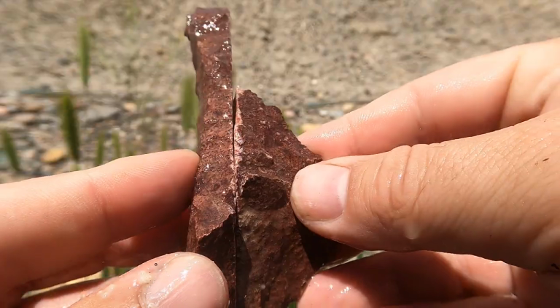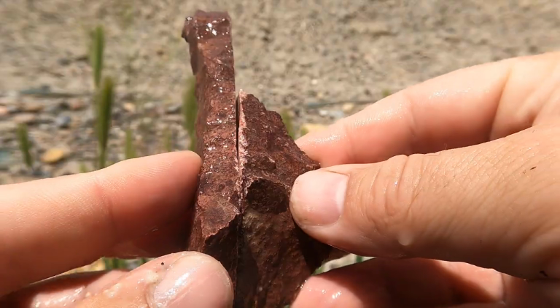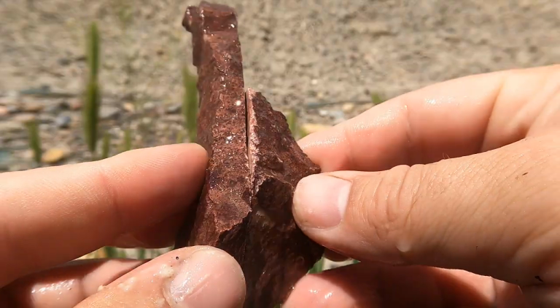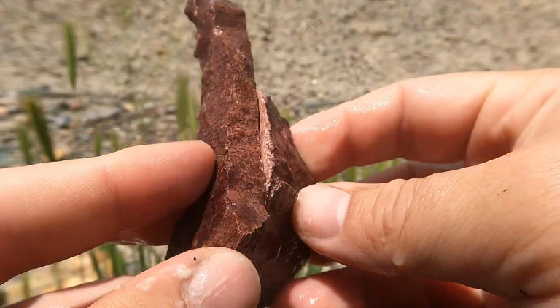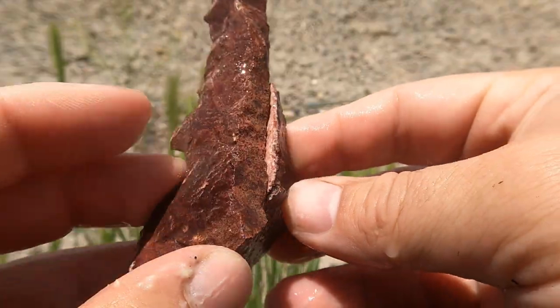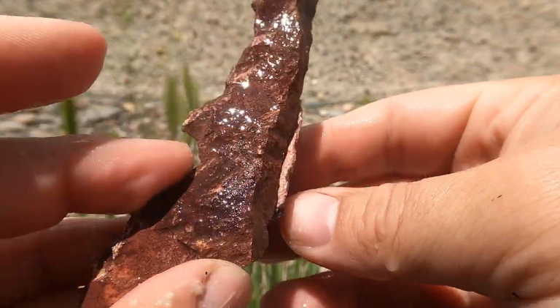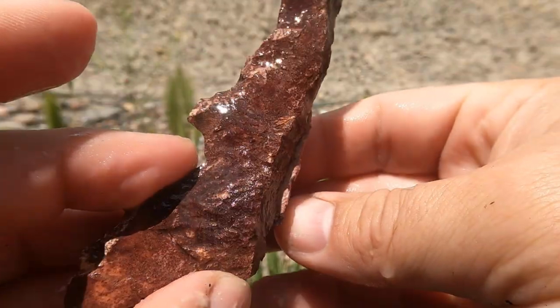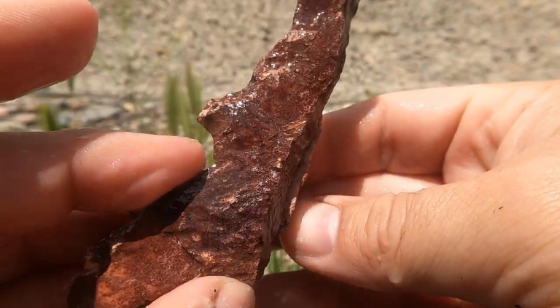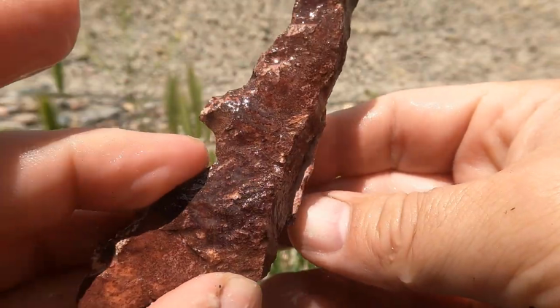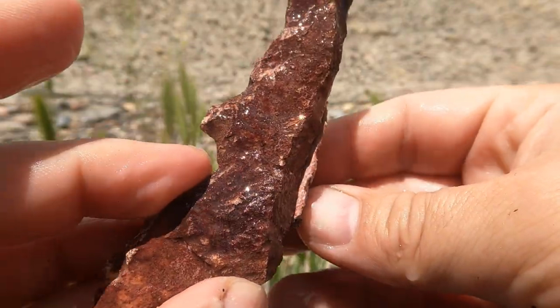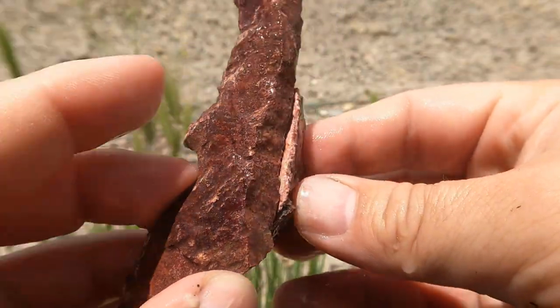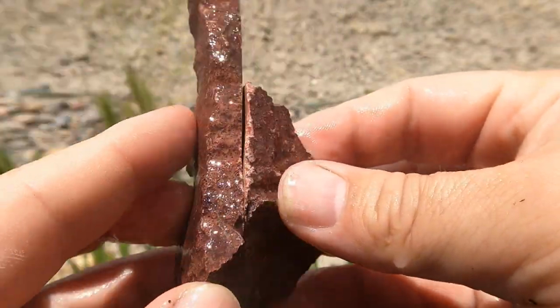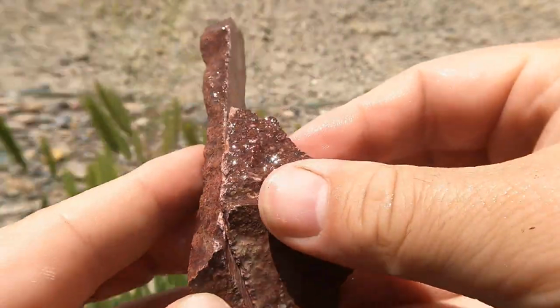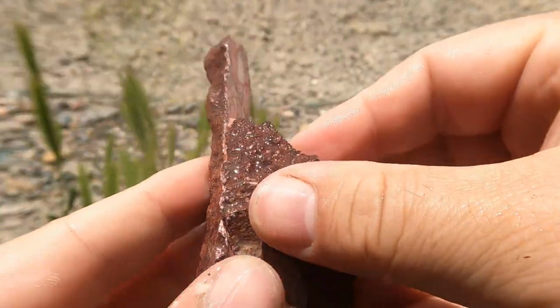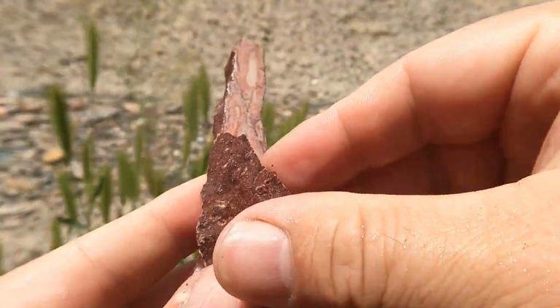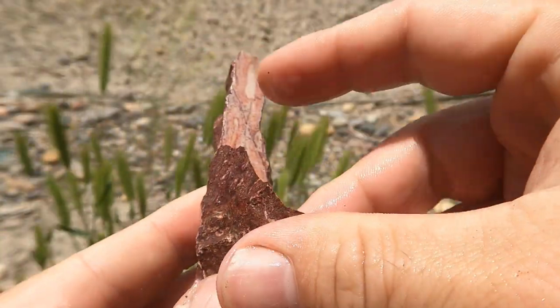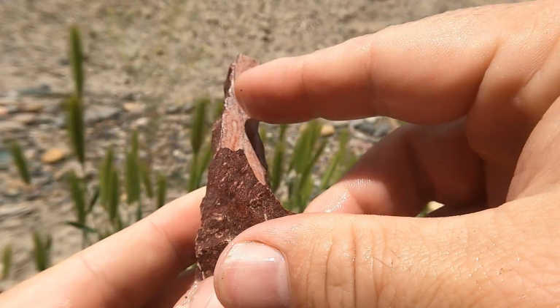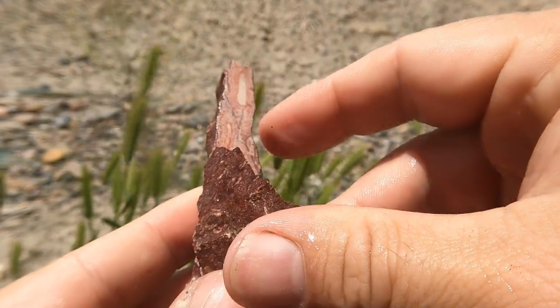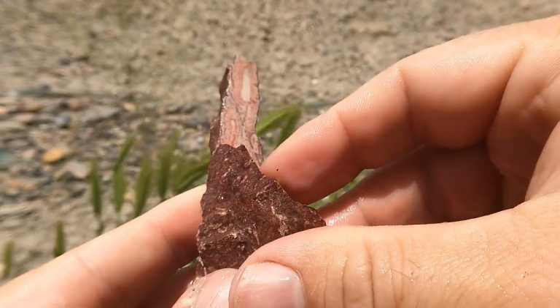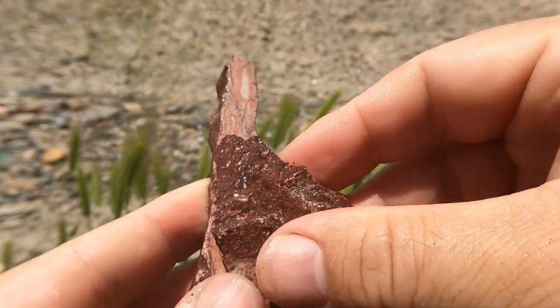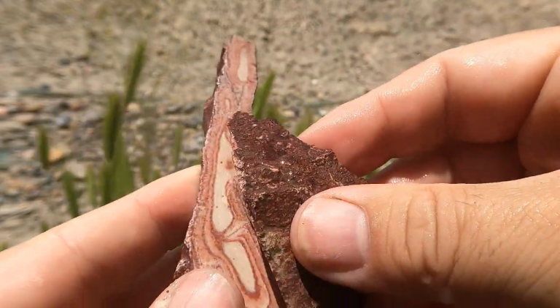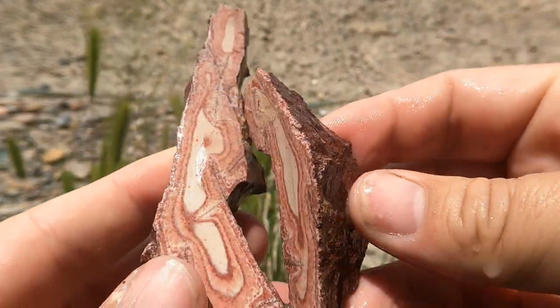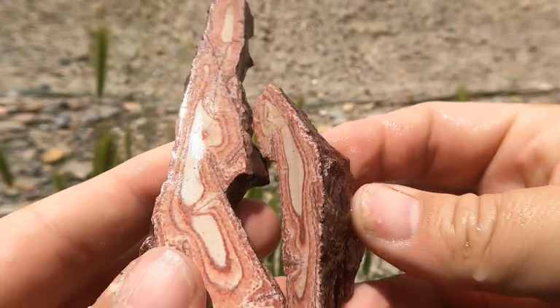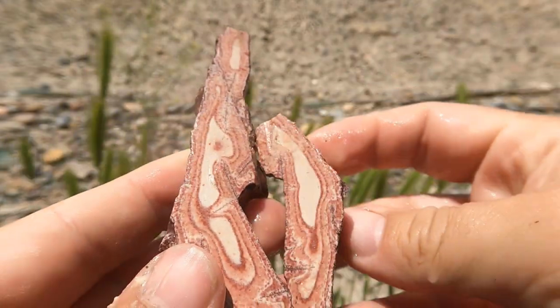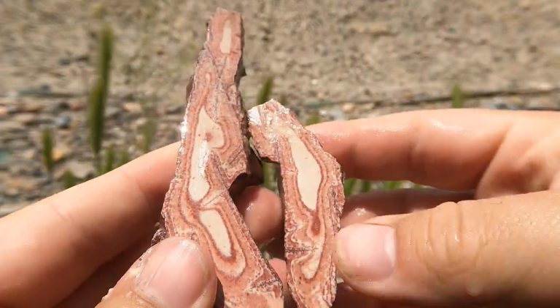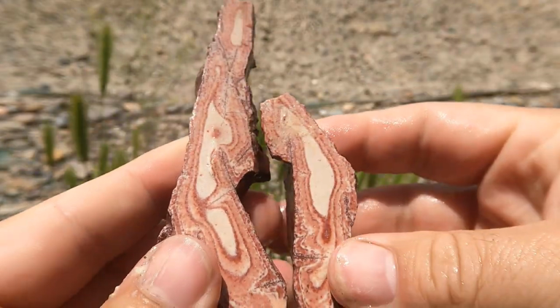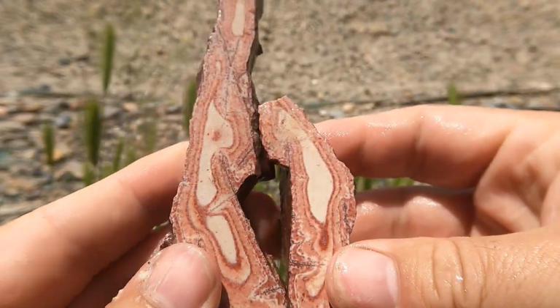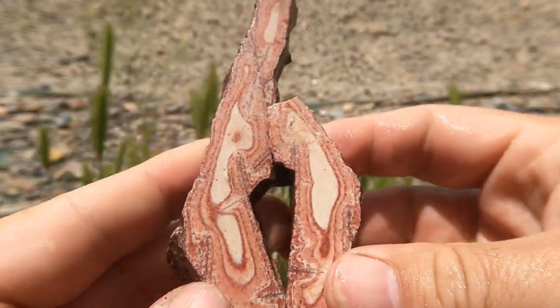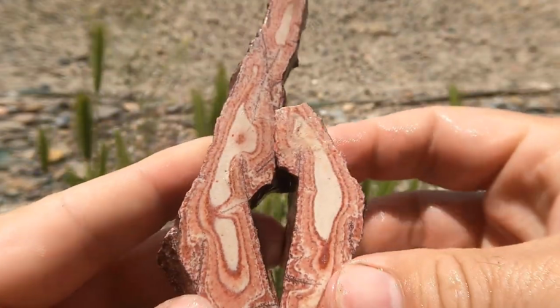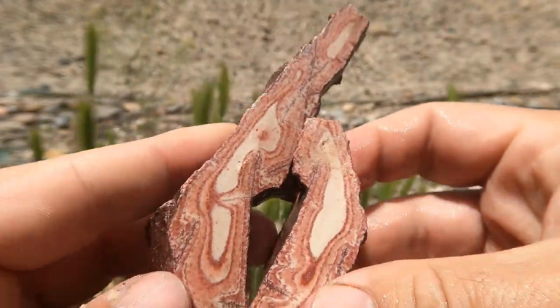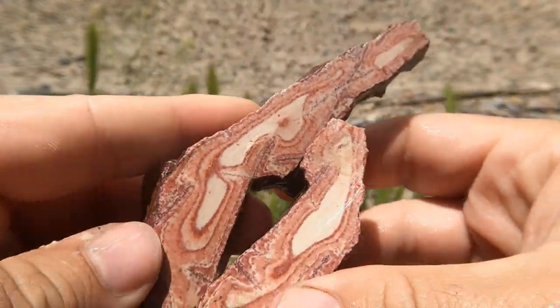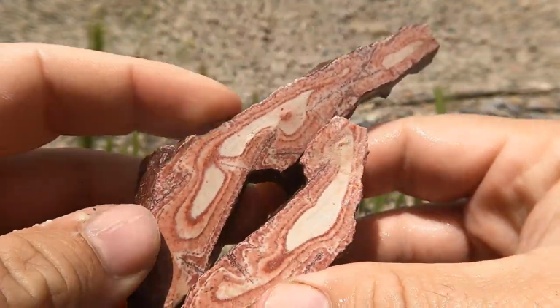Here's a long skinny piece of the Vernon Wonderstone. That part broke off, and that's what we have.